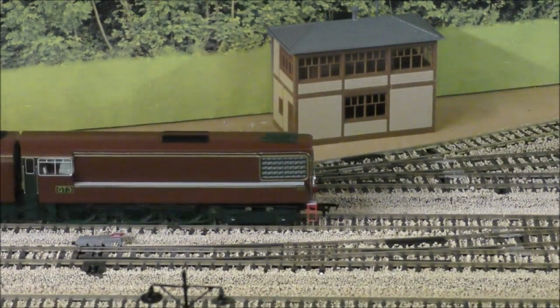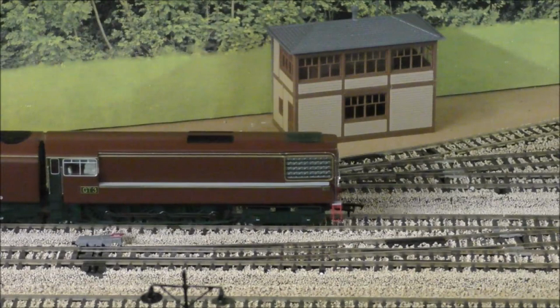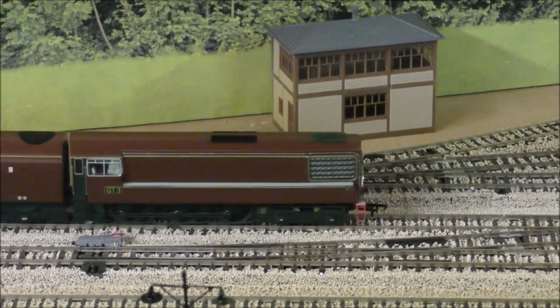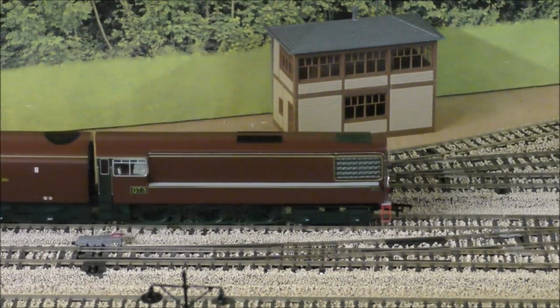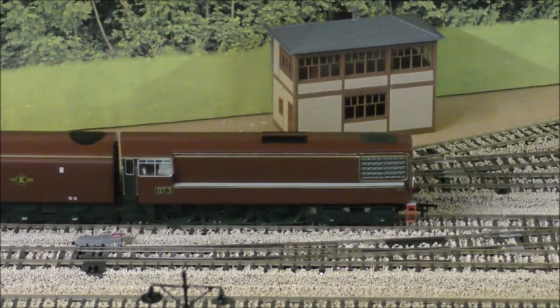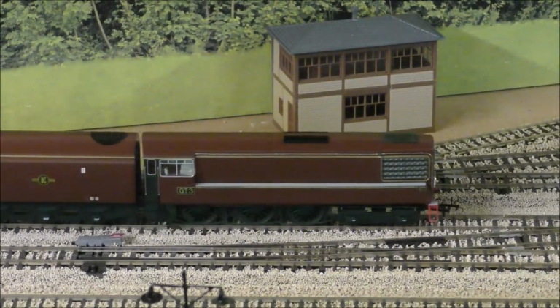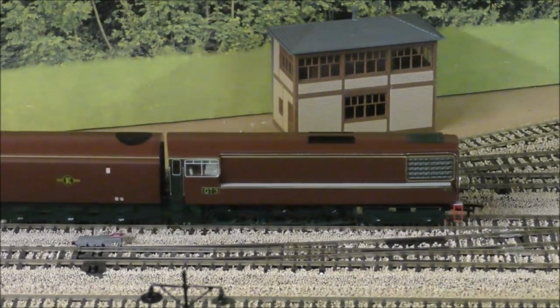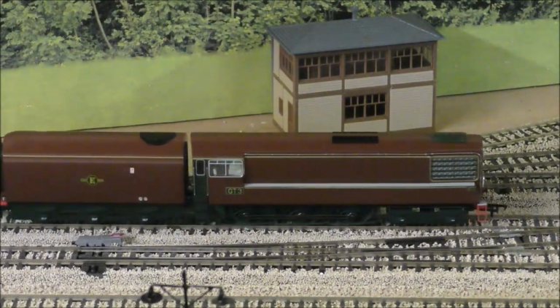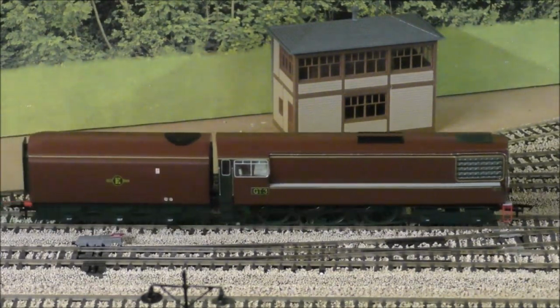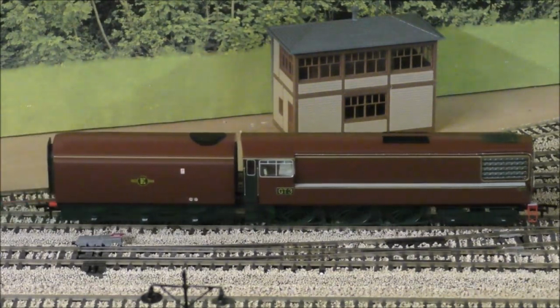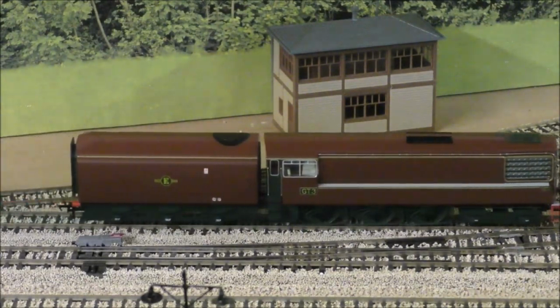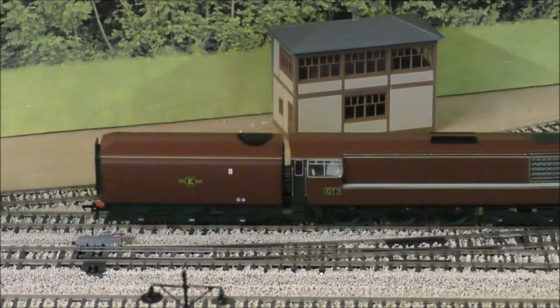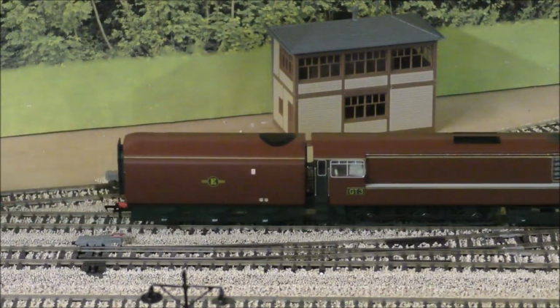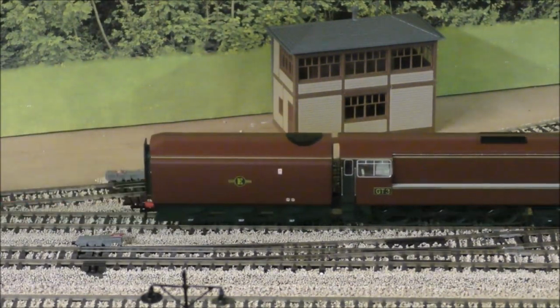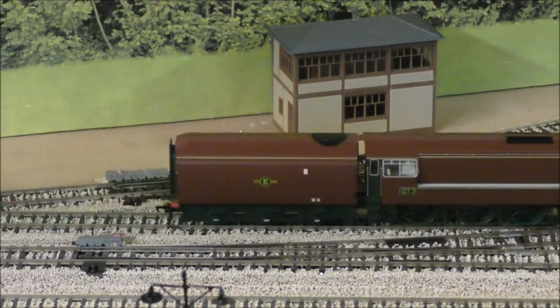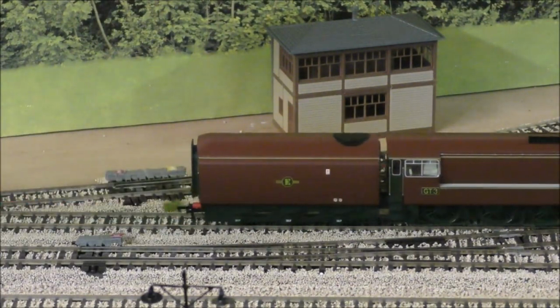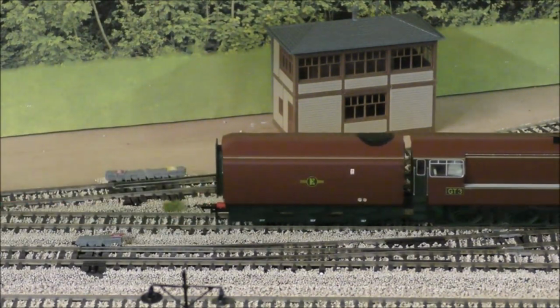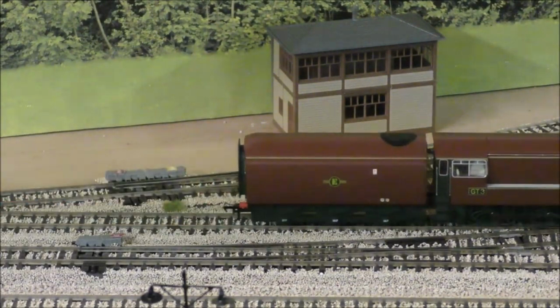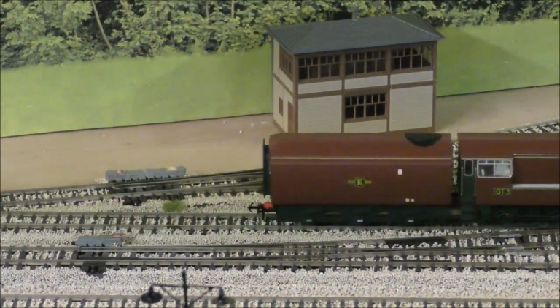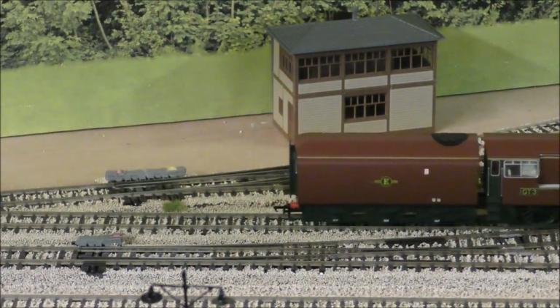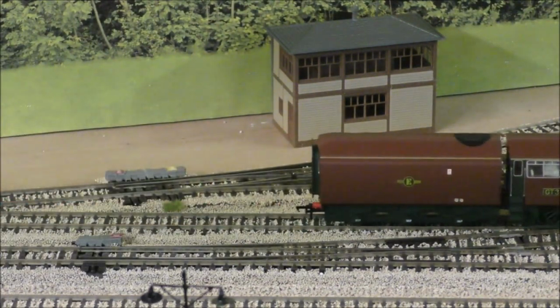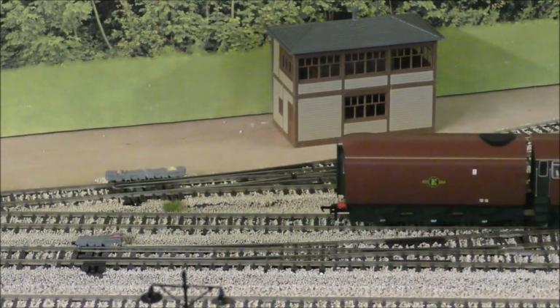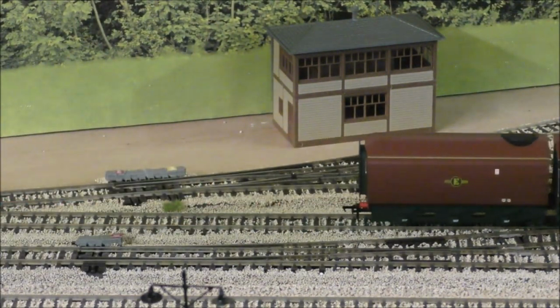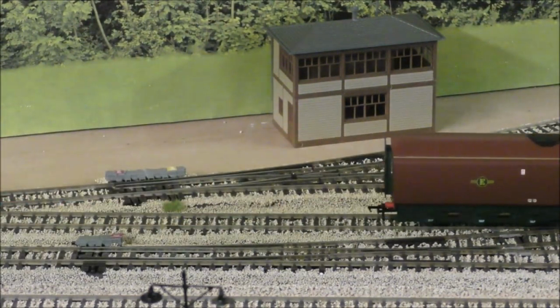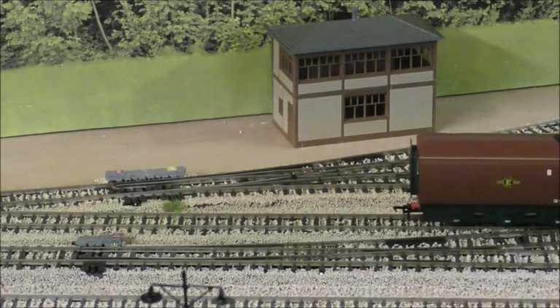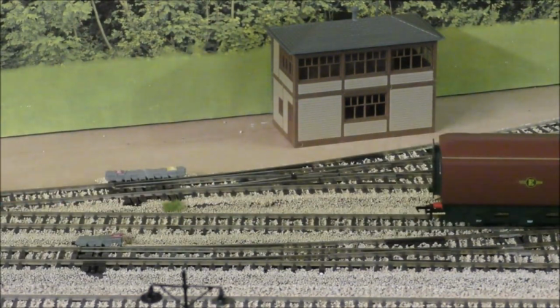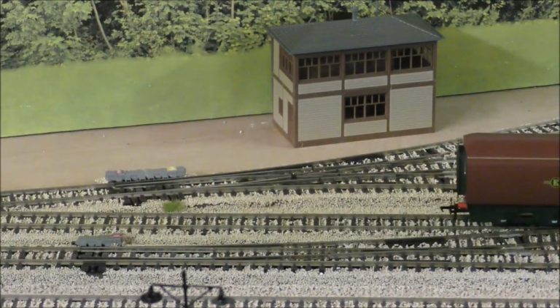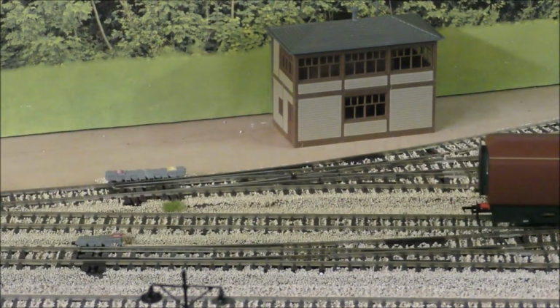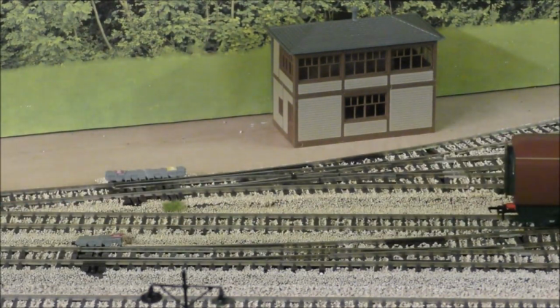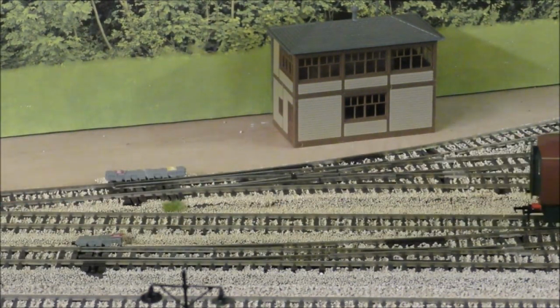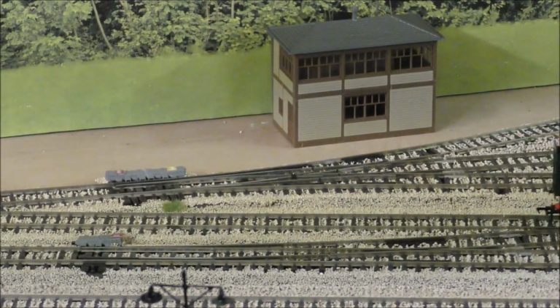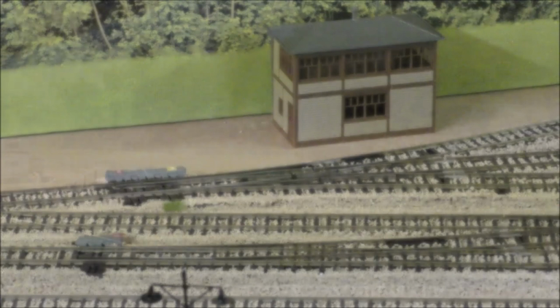Let's get the GT3 onto some Mark 1 coaches, like I said, and see her running around the layout.